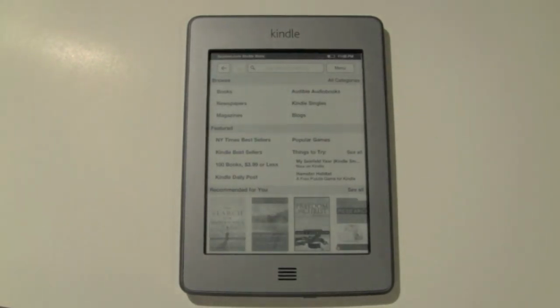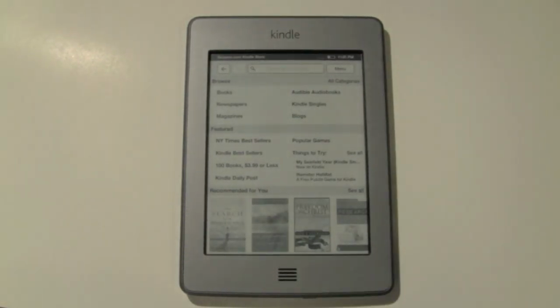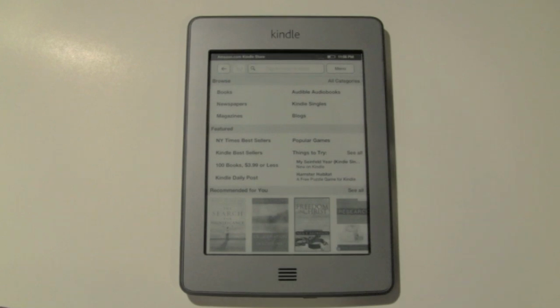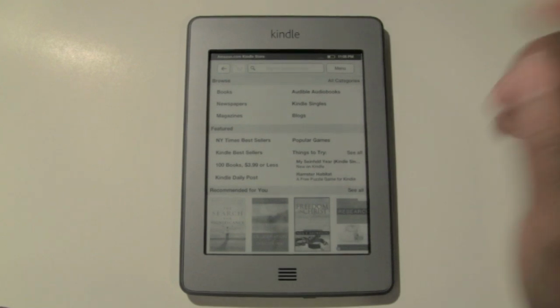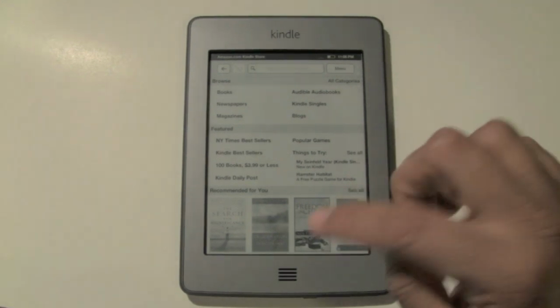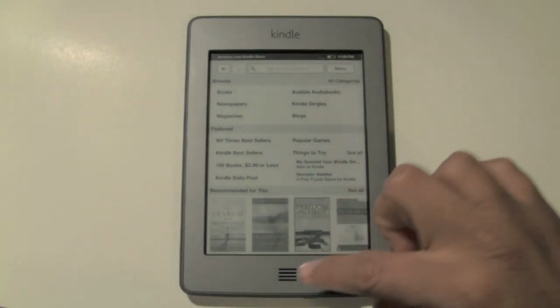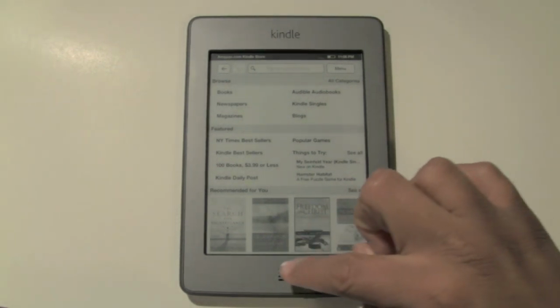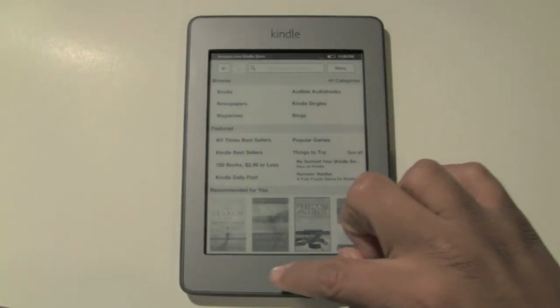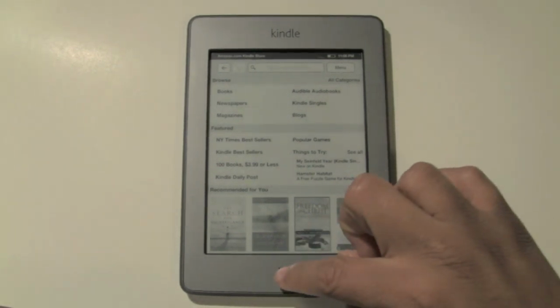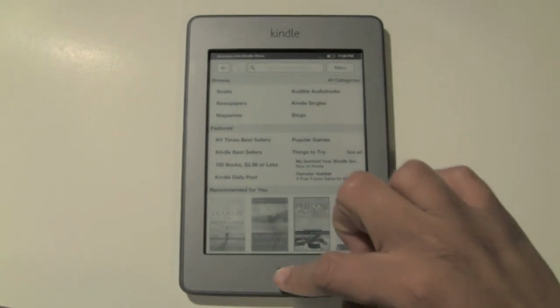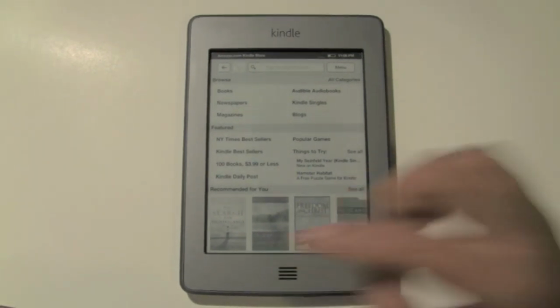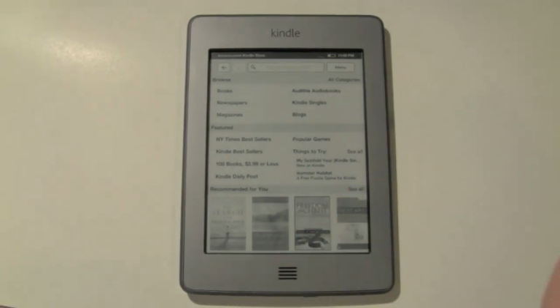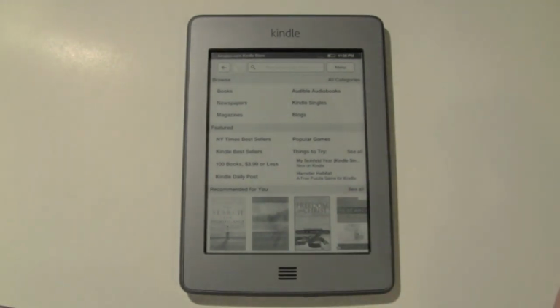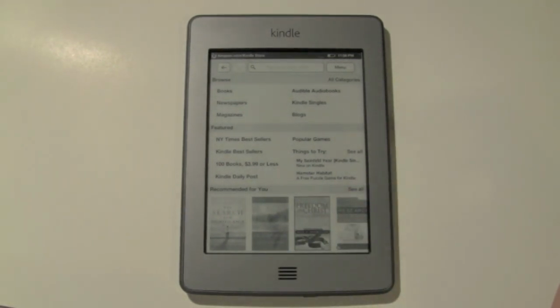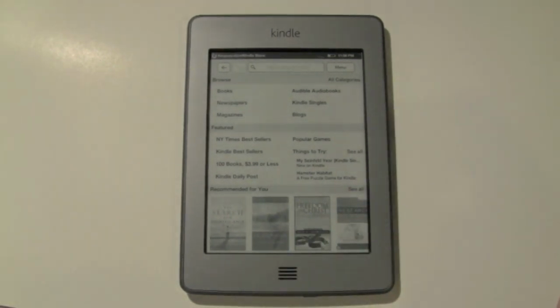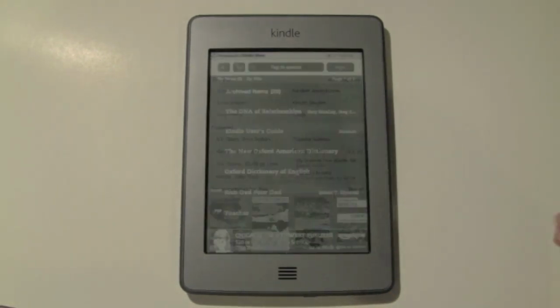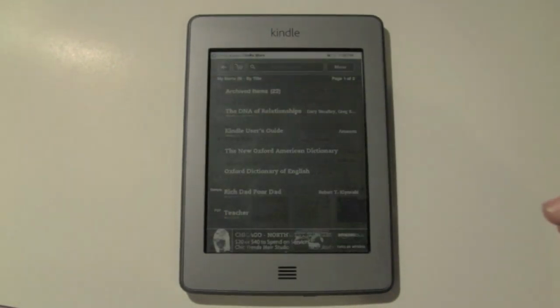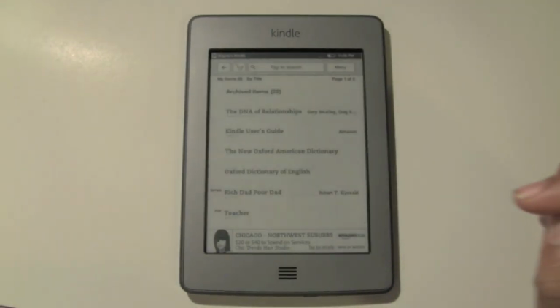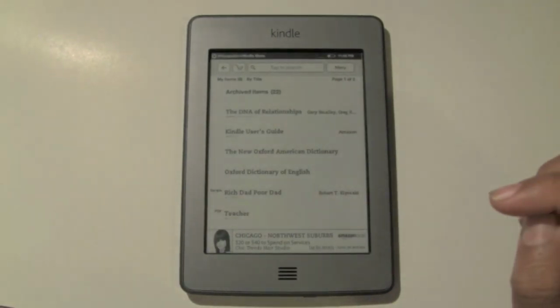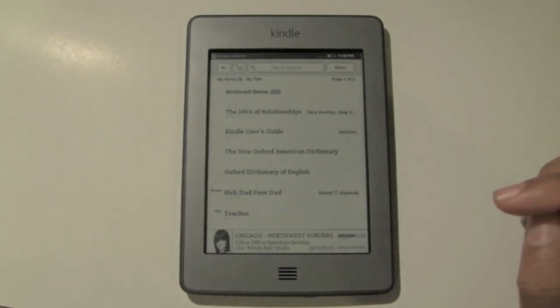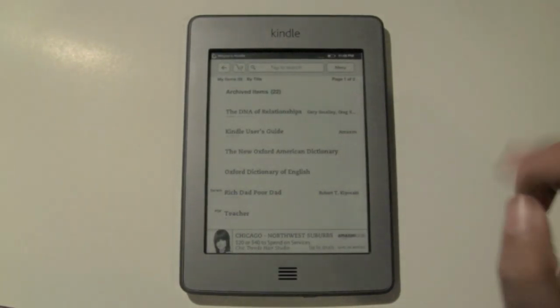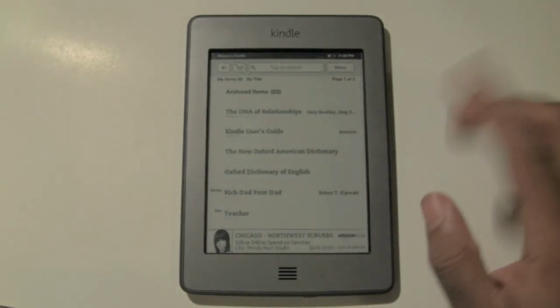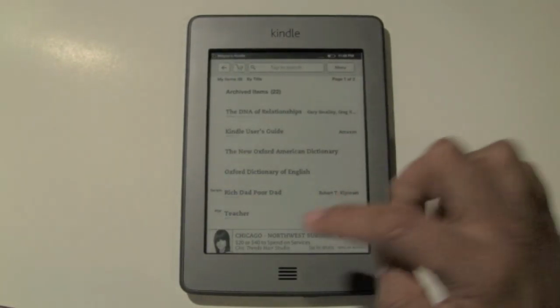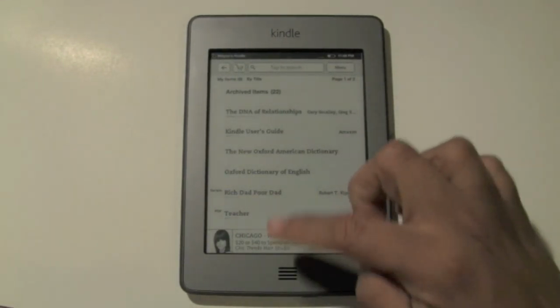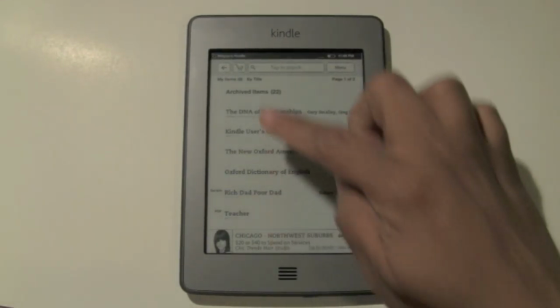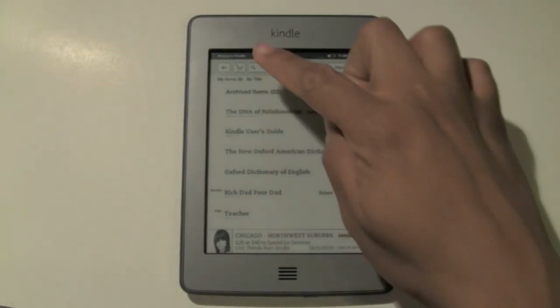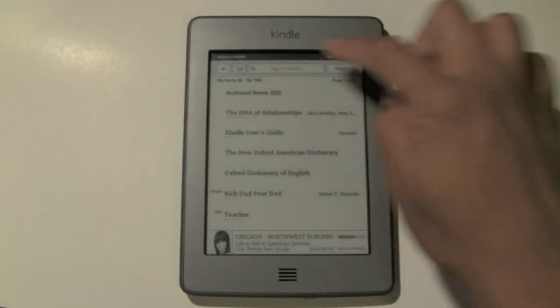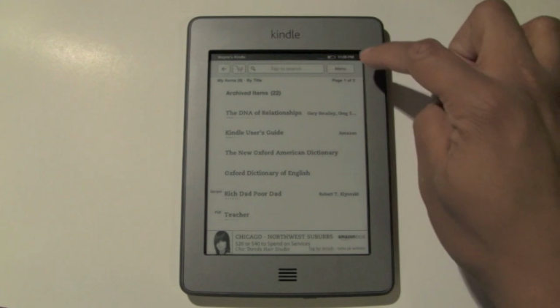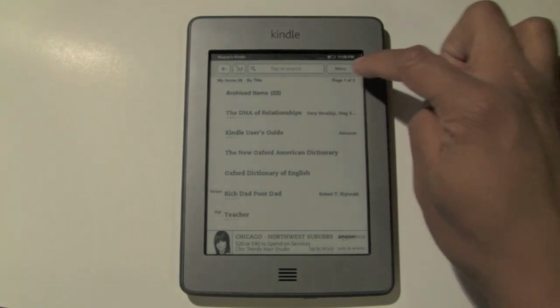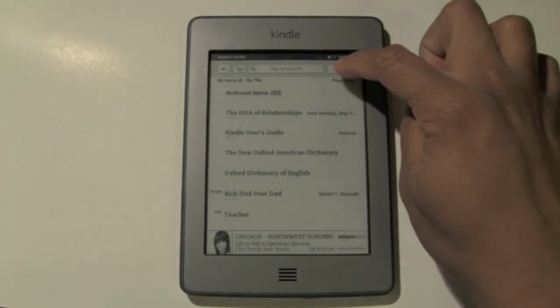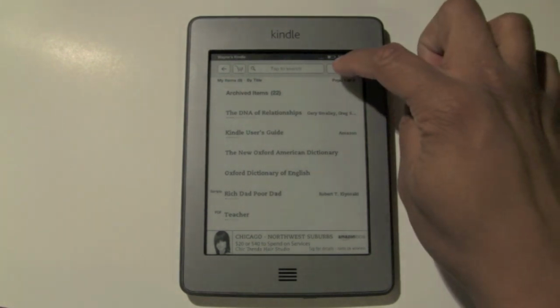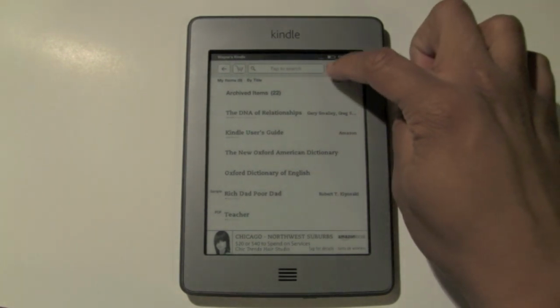And we're going to hit the home button just so we can get back to the main screen. So upper right corner, click on where it says menu.